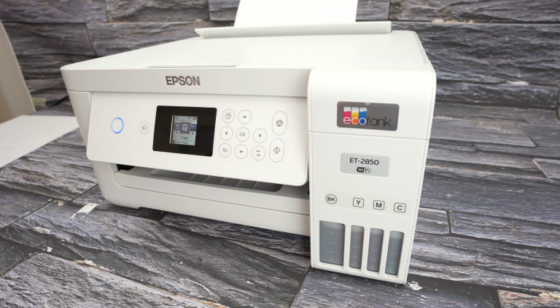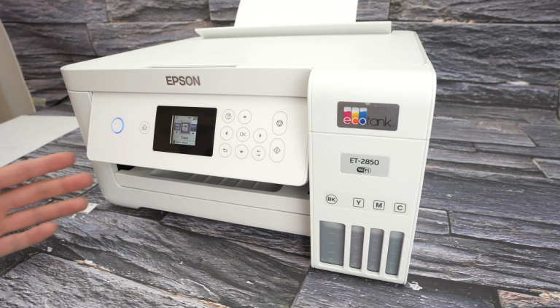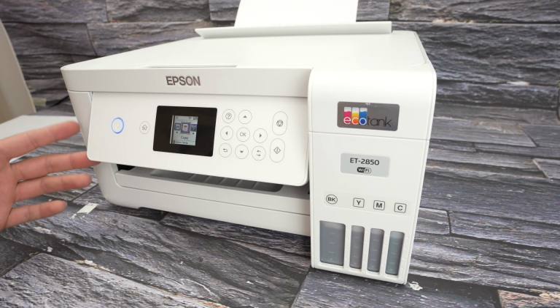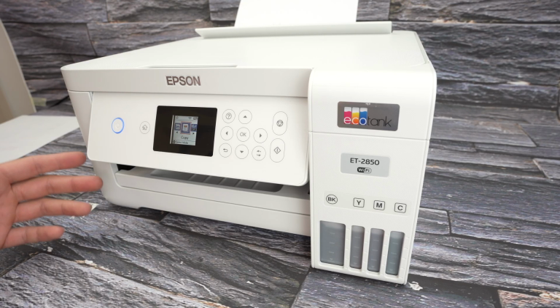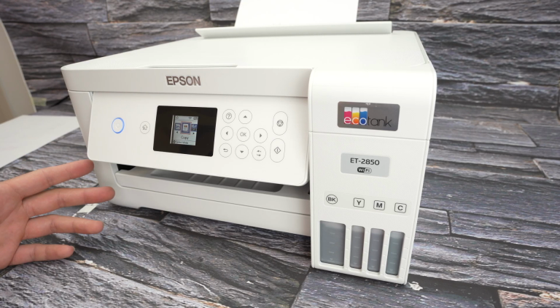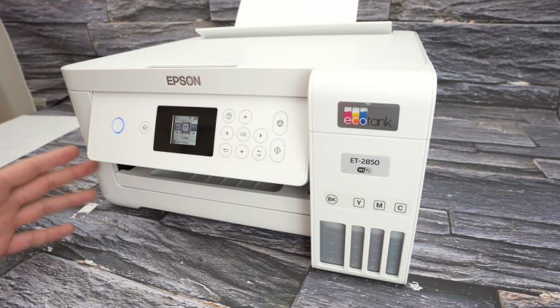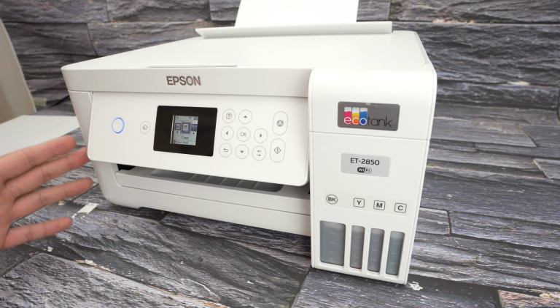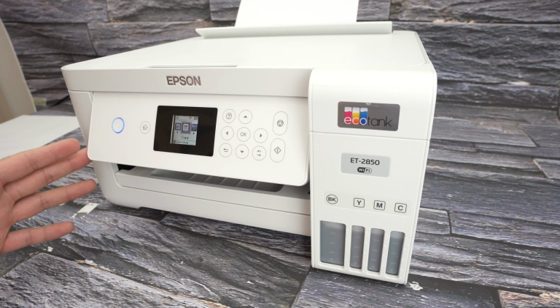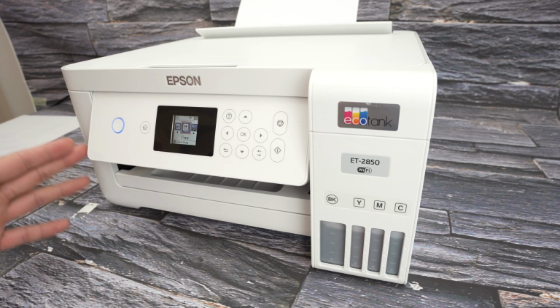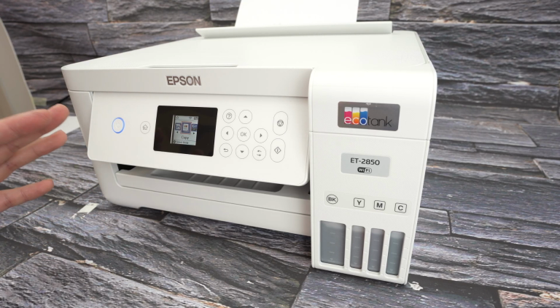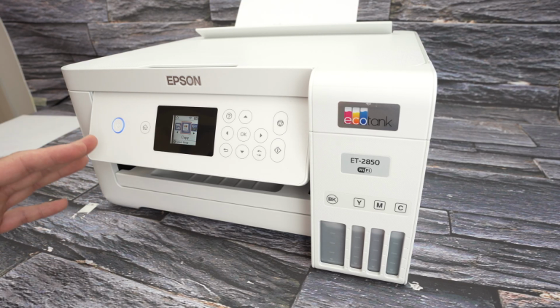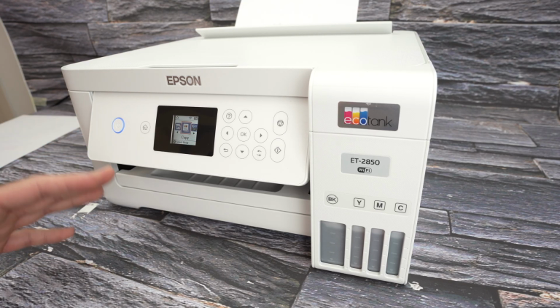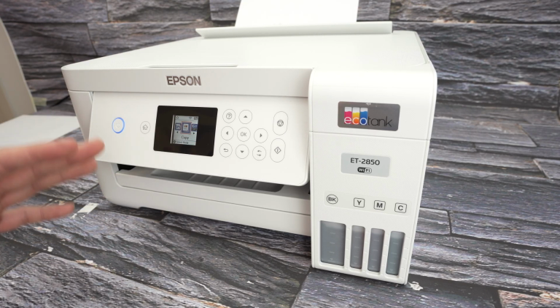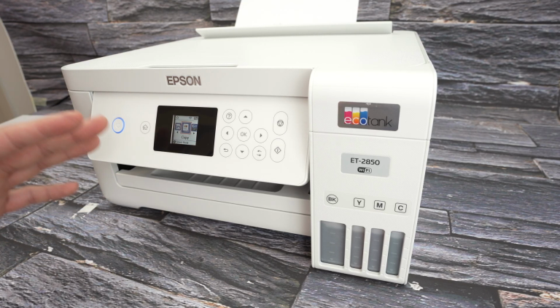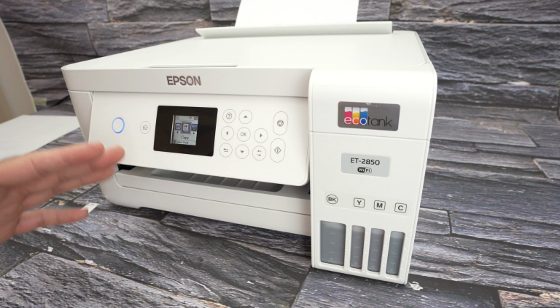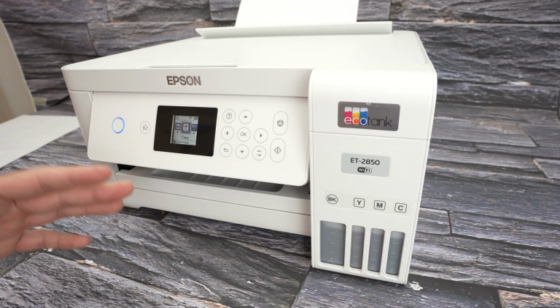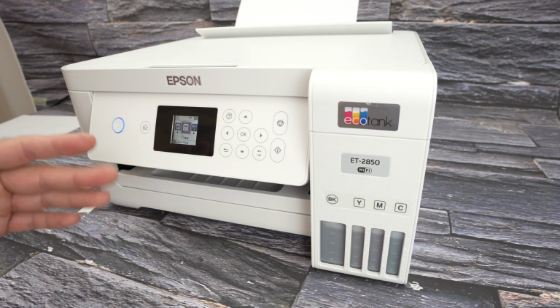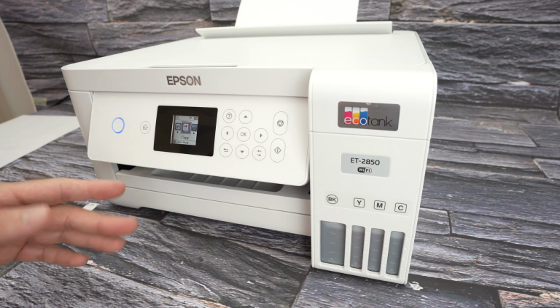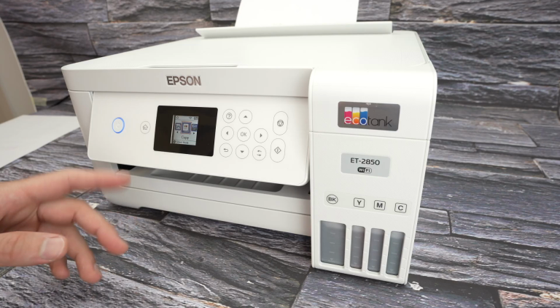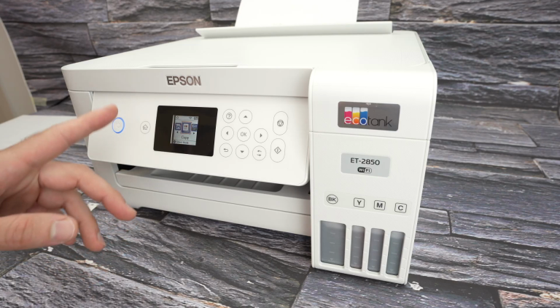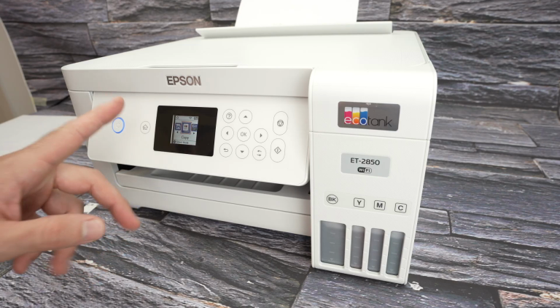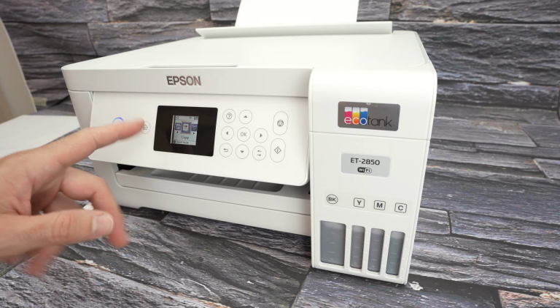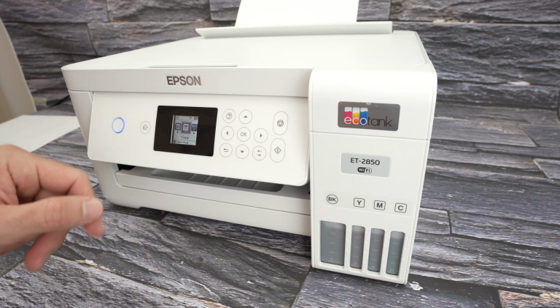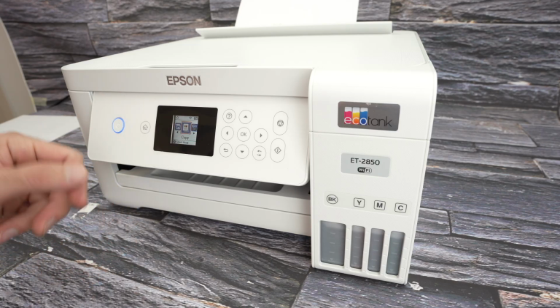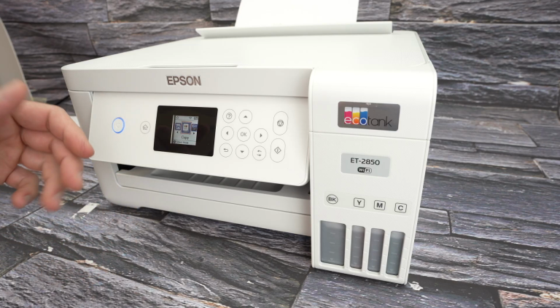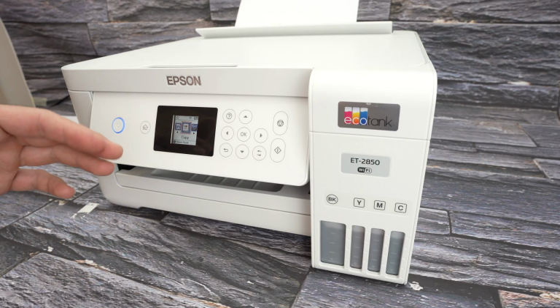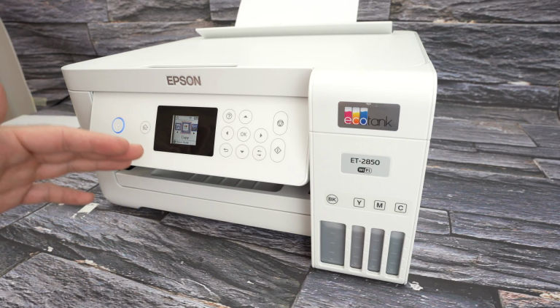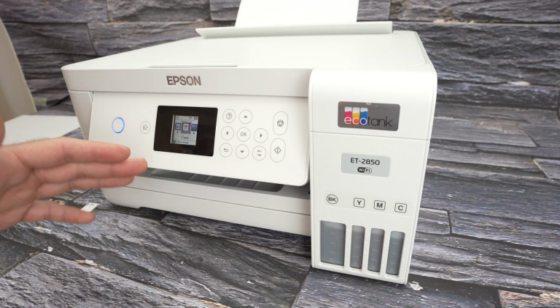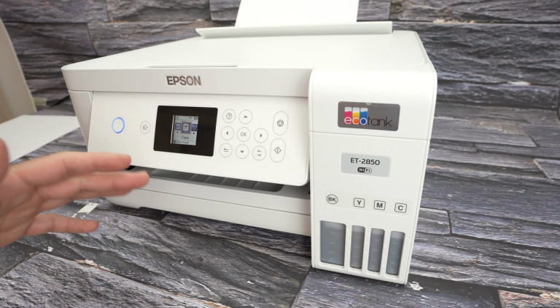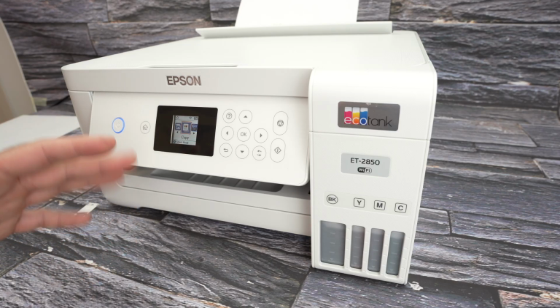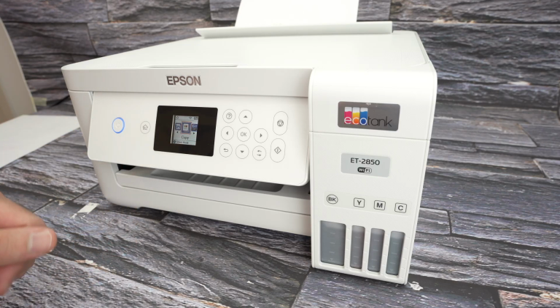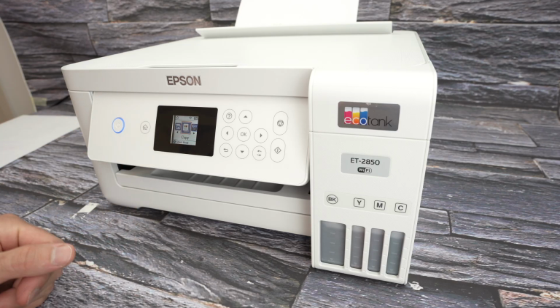In this video I want to show you how to set up the Wi-Fi Direct on your Epson ET2850.